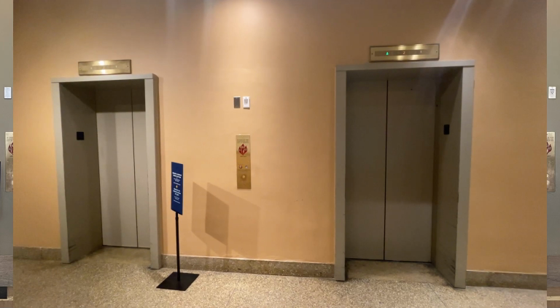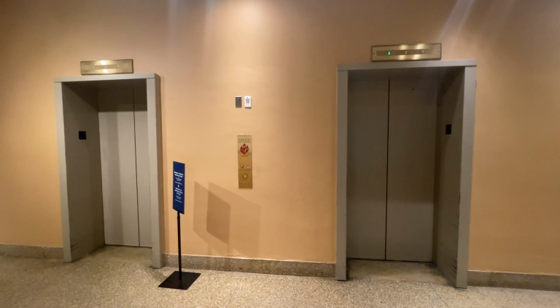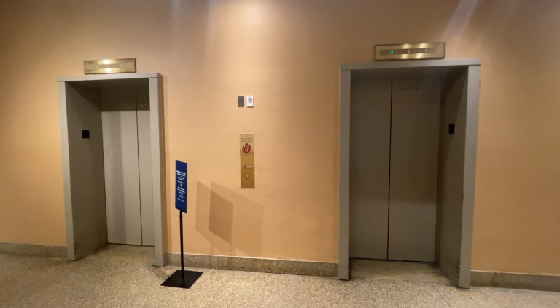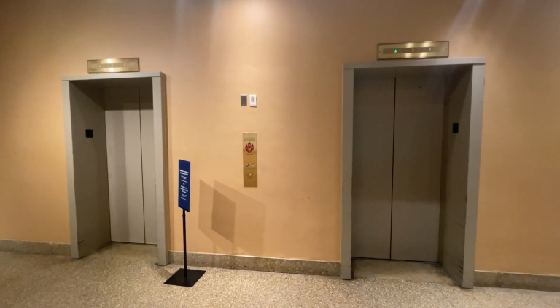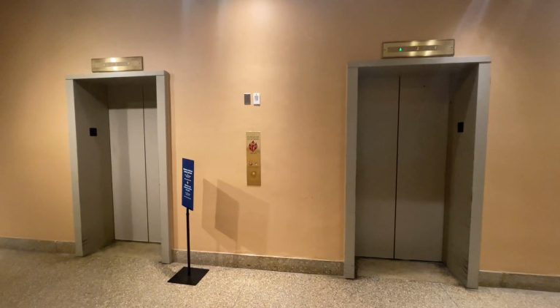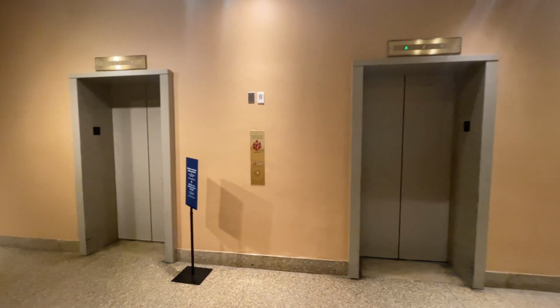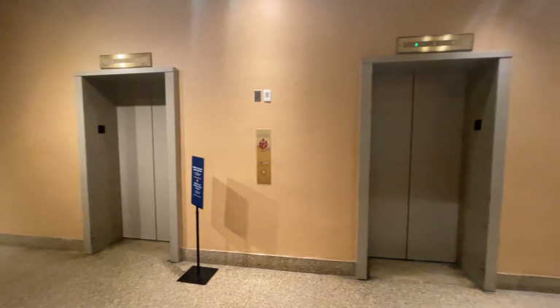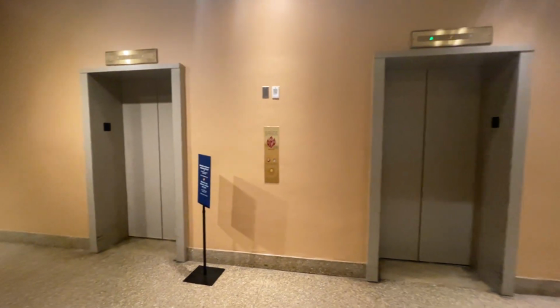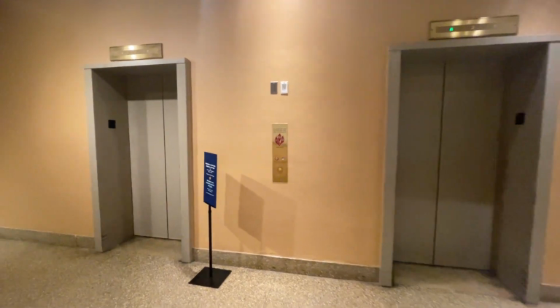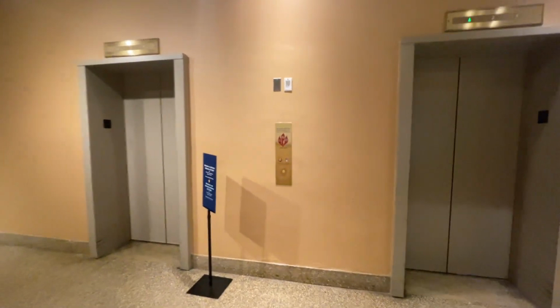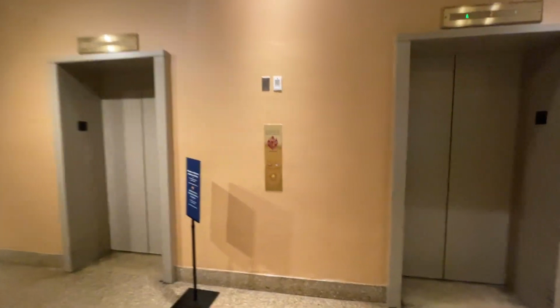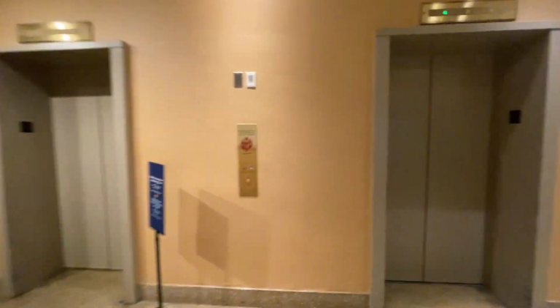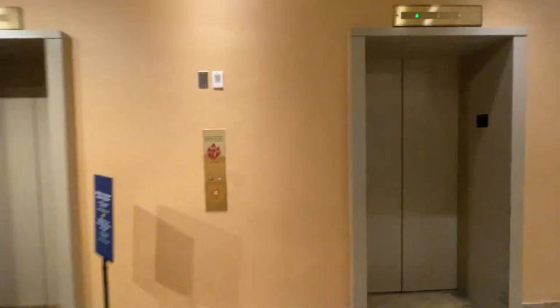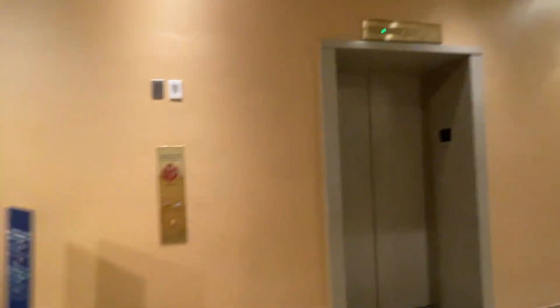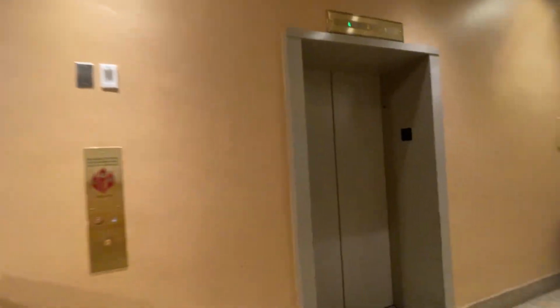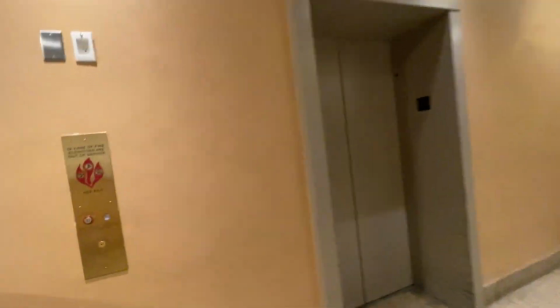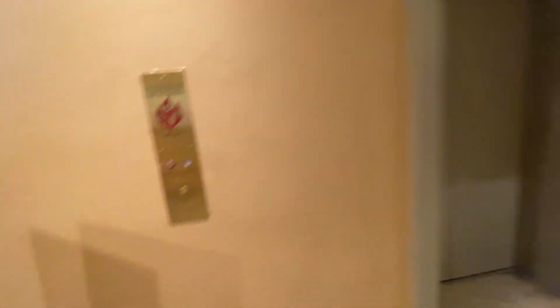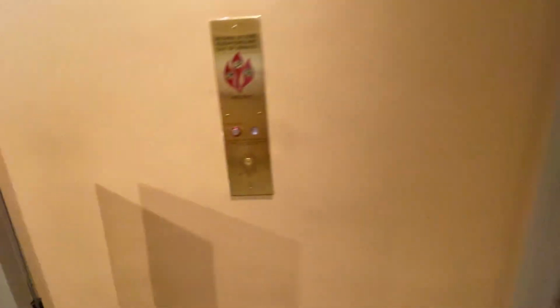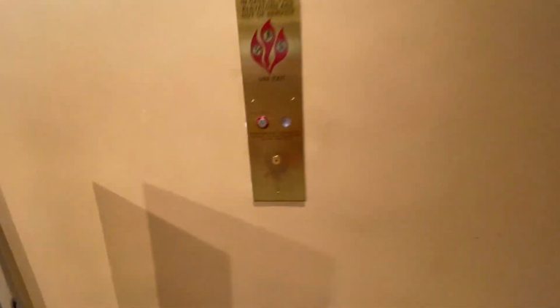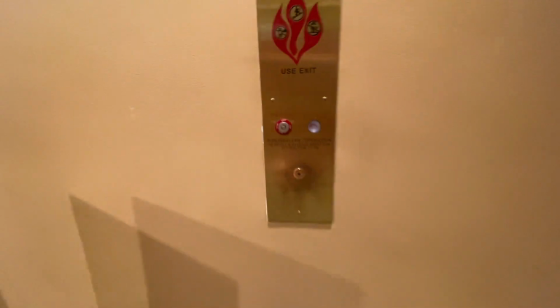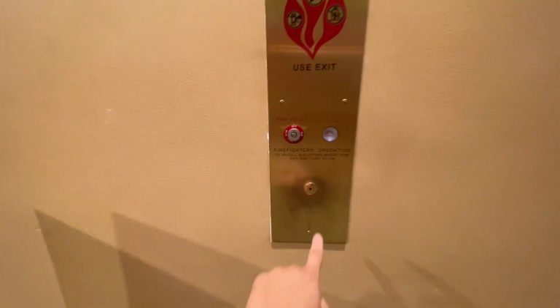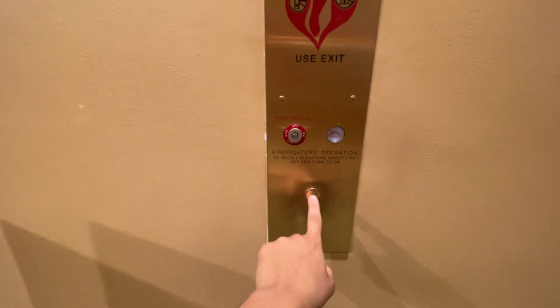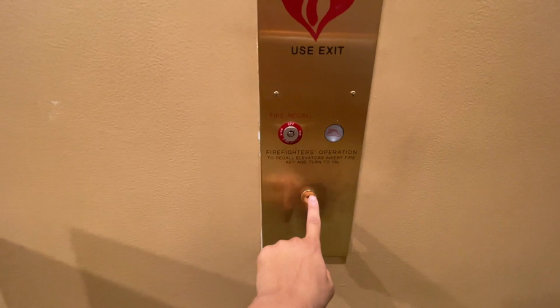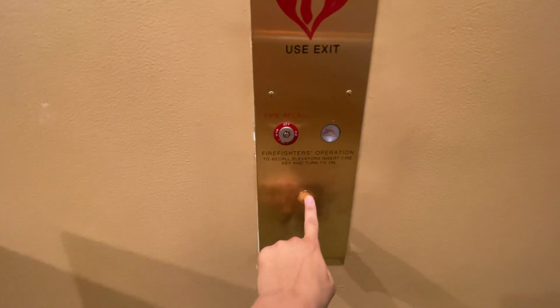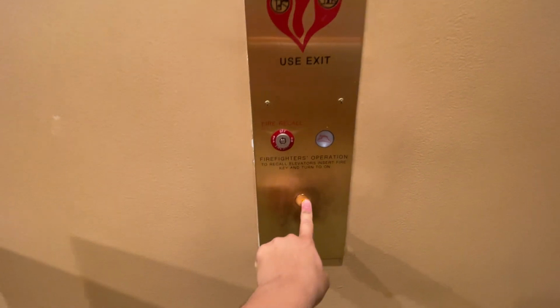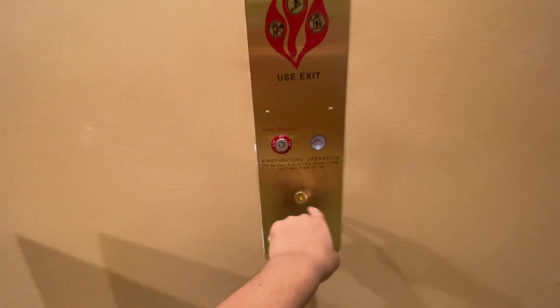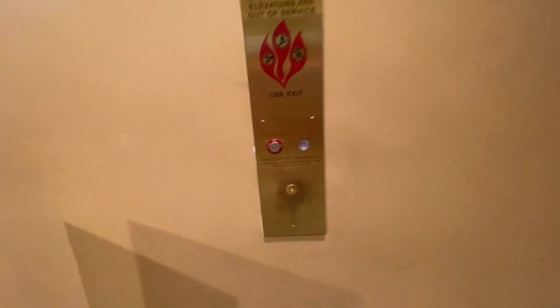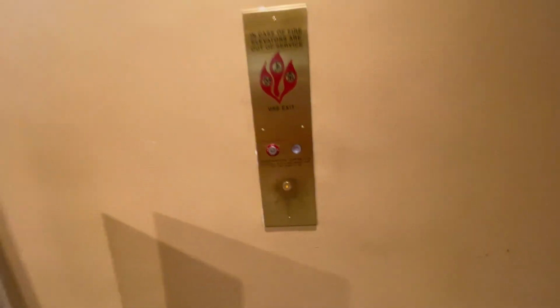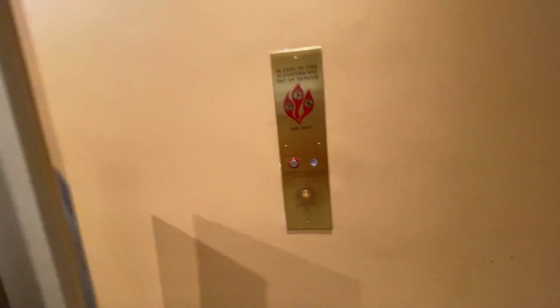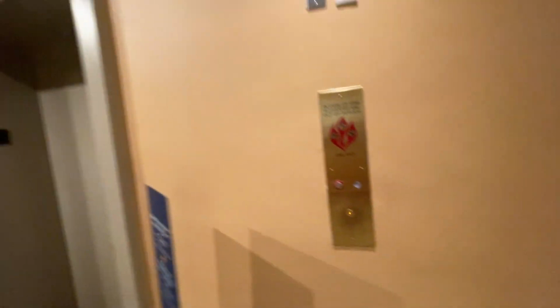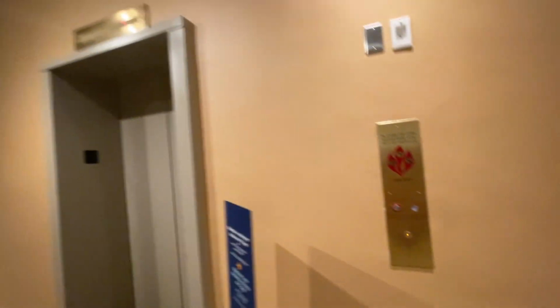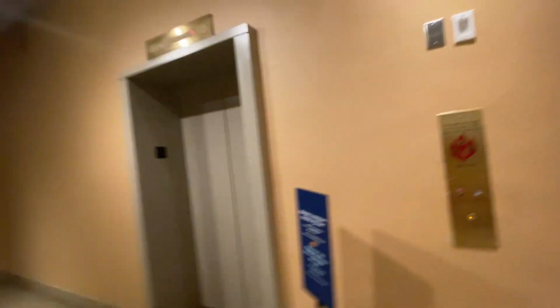These are, I think, the North Rotunda elevators at the National Museum of Natural History.